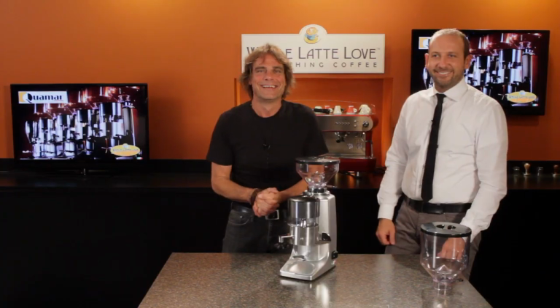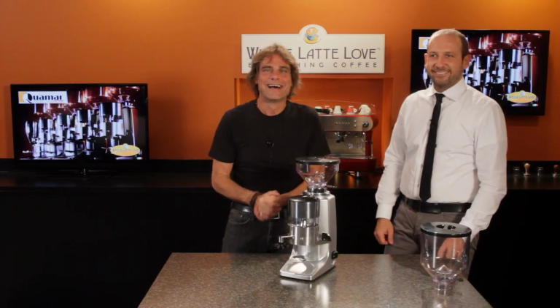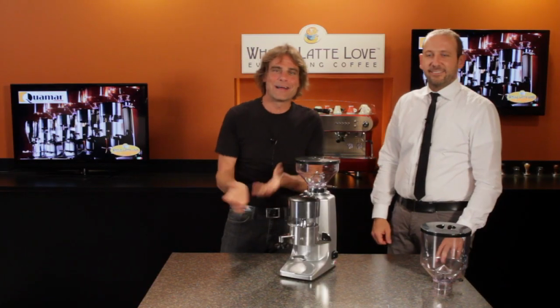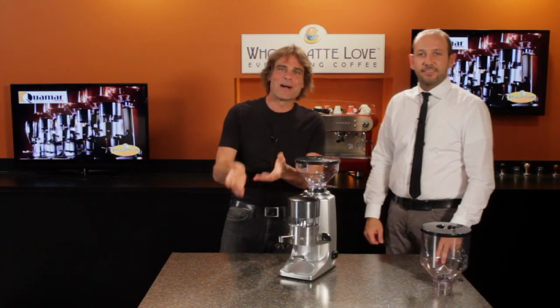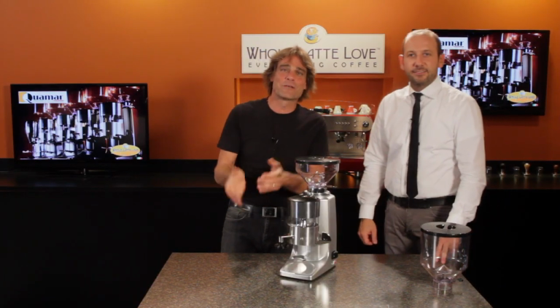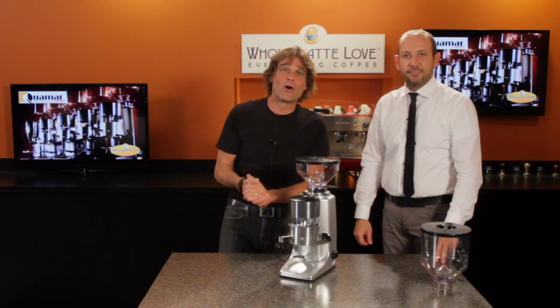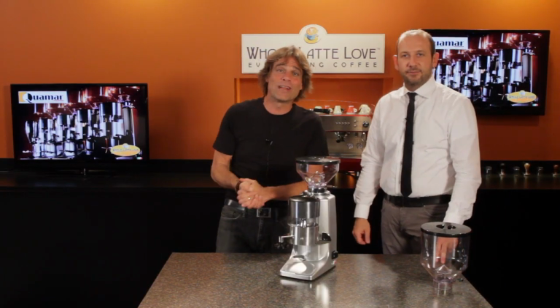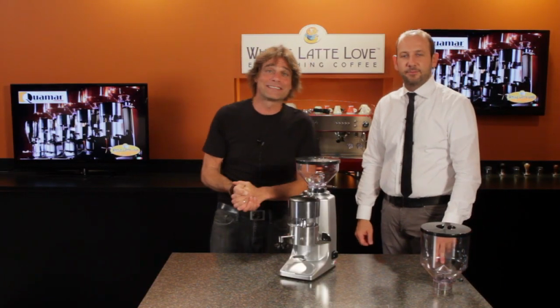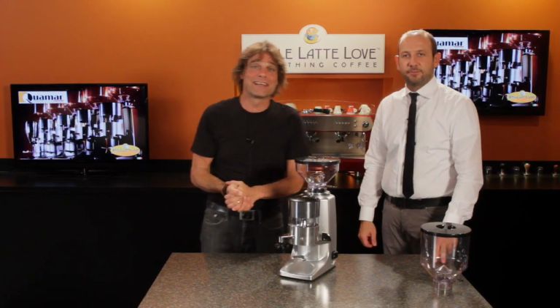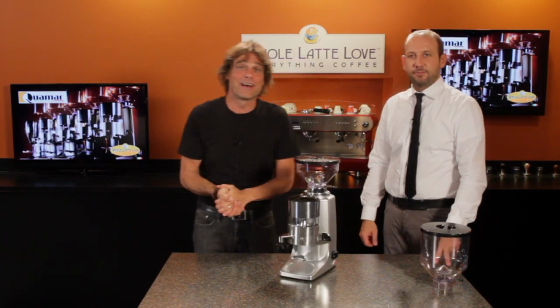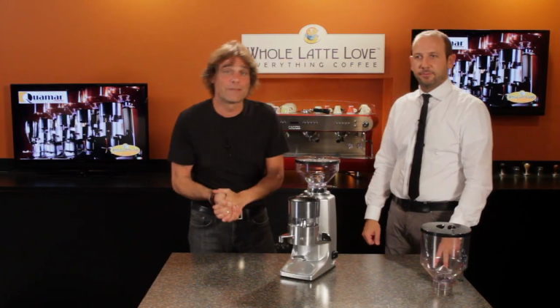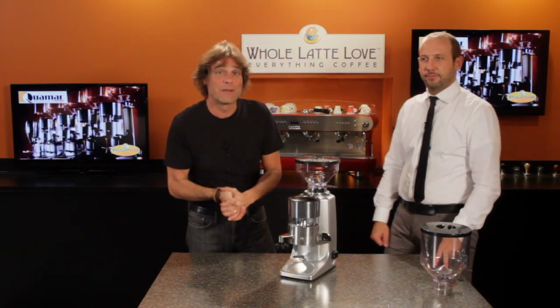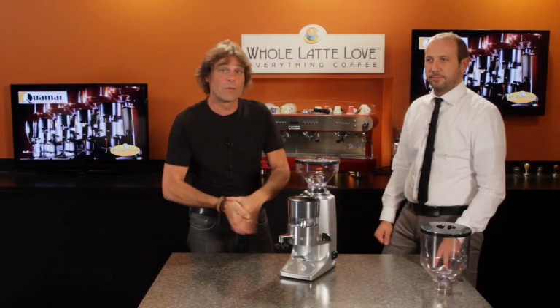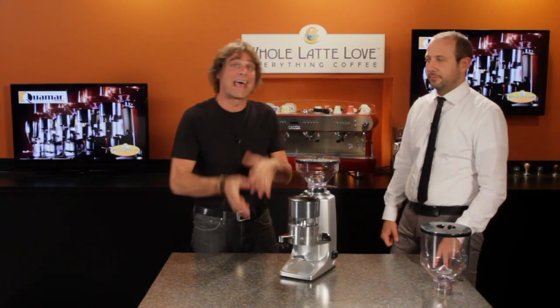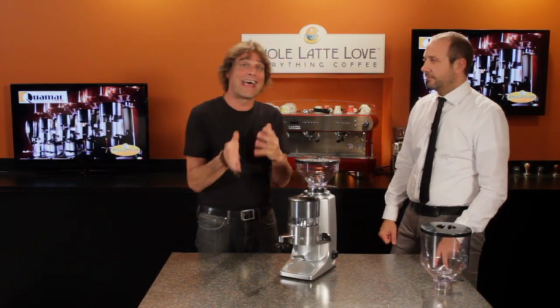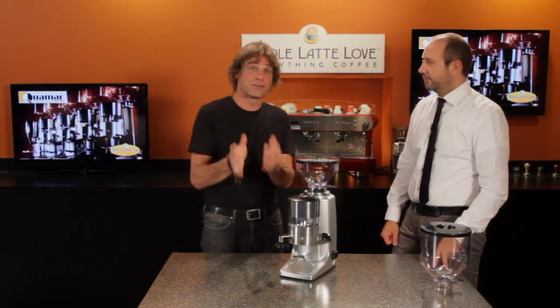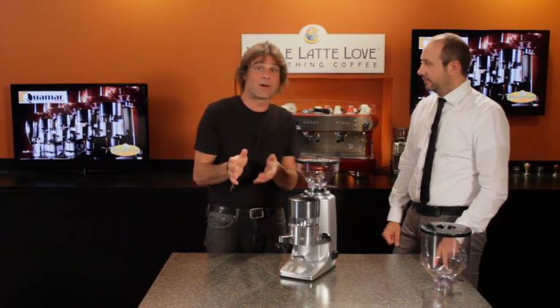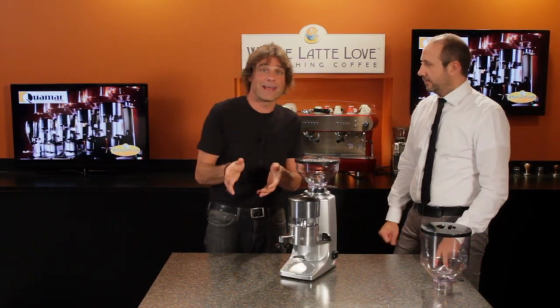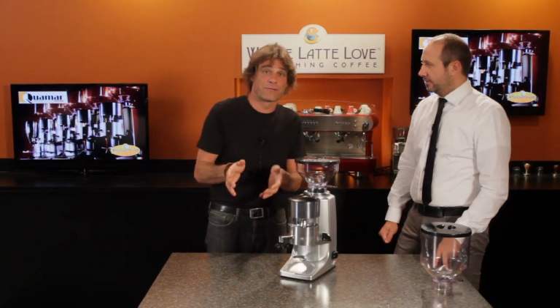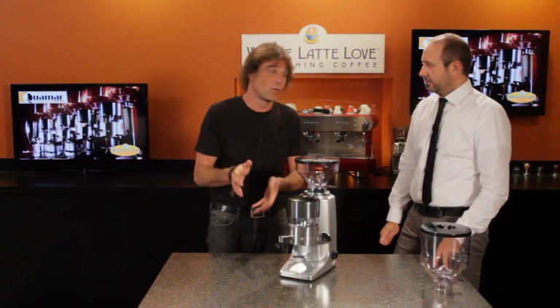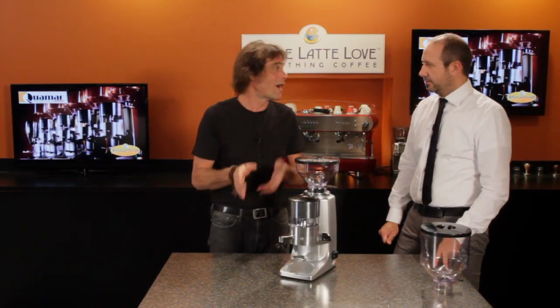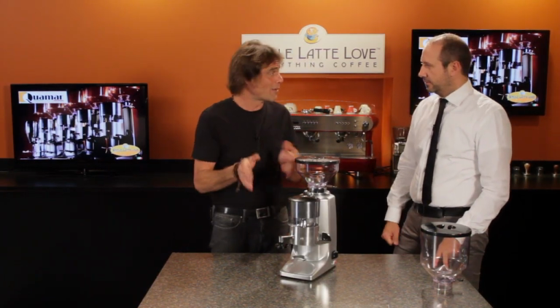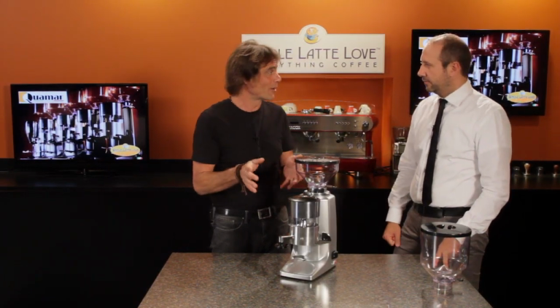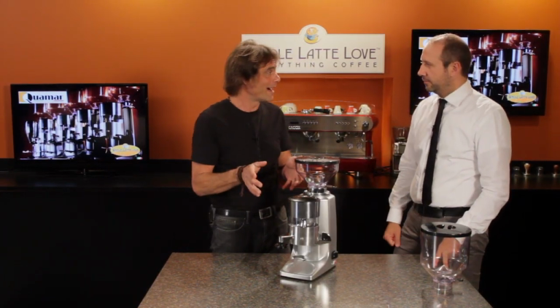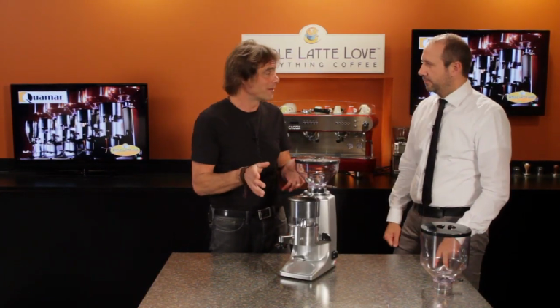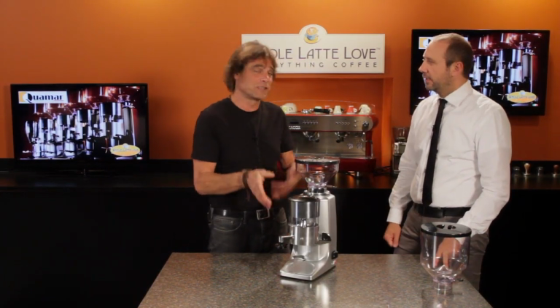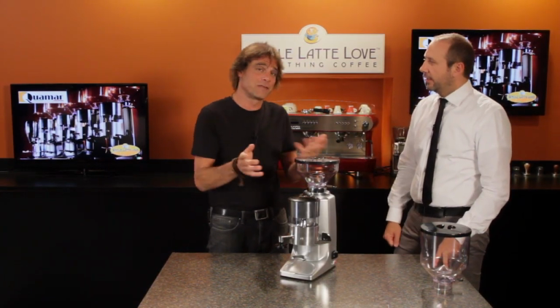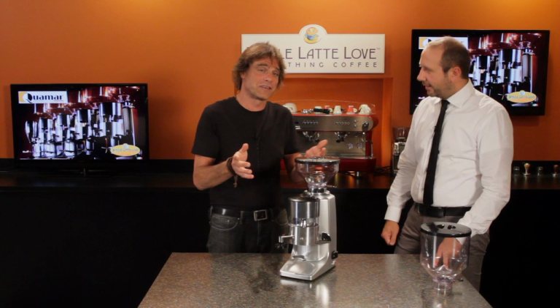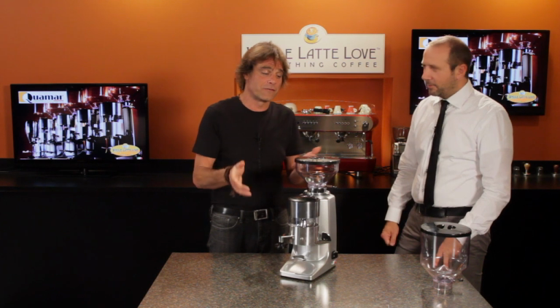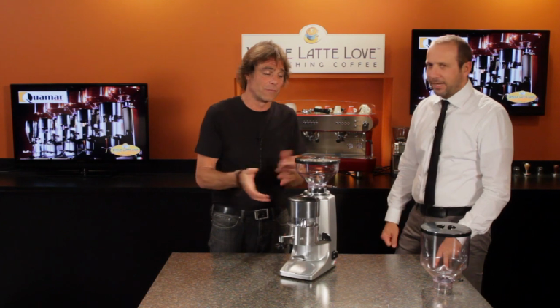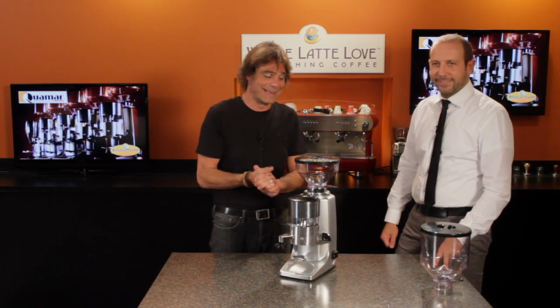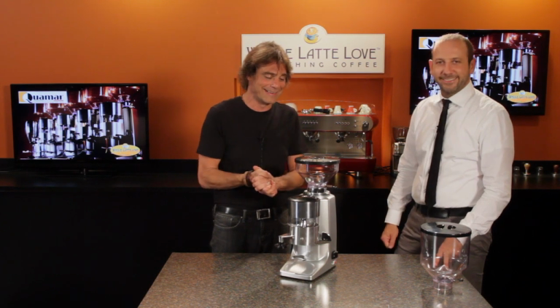Hi, Mark from Ho Latte Love. I'm here with Andrea from Quamar Grinders. He's visiting from Italy.